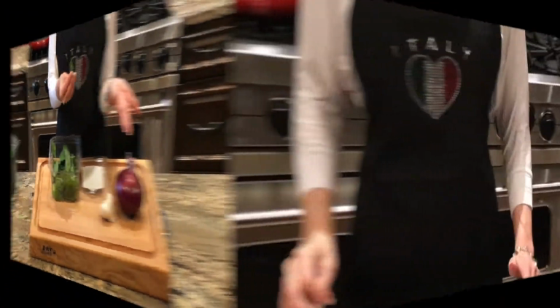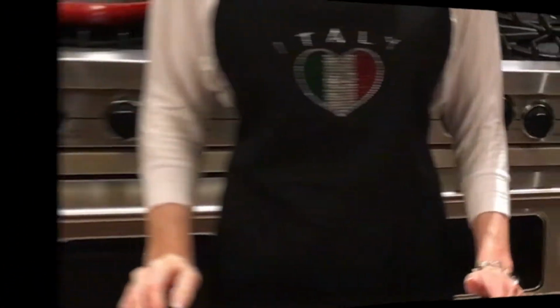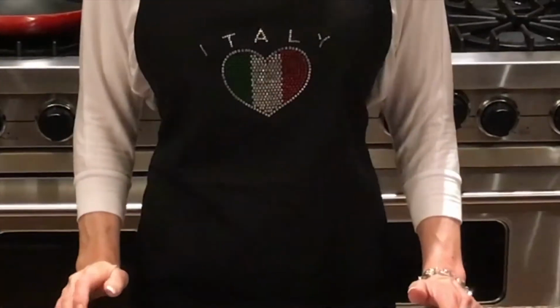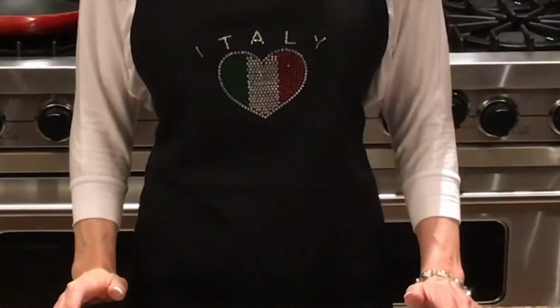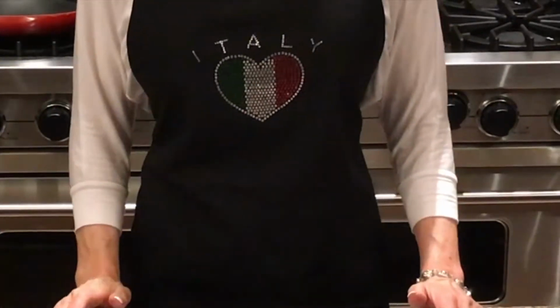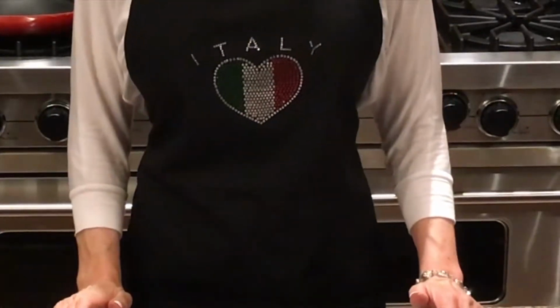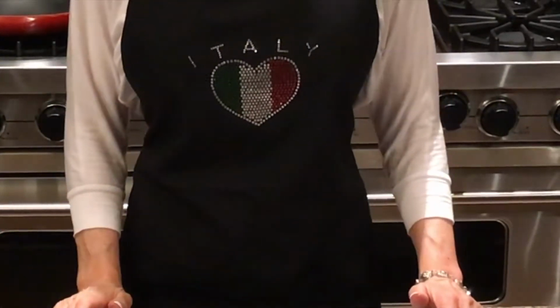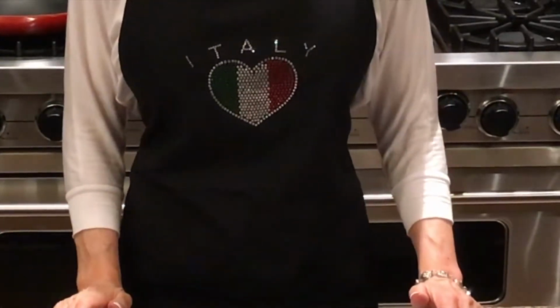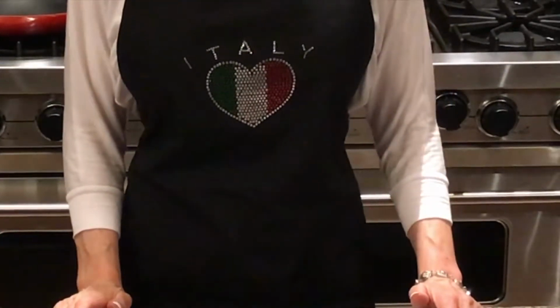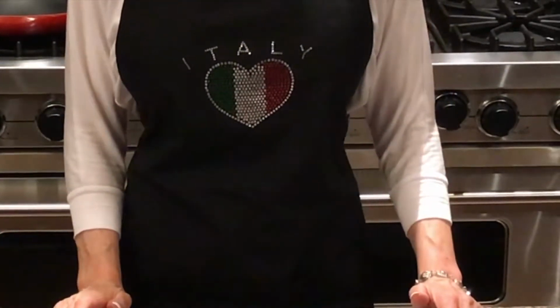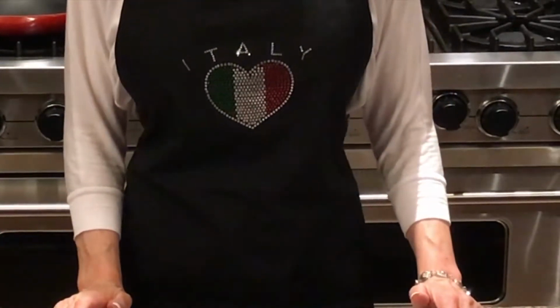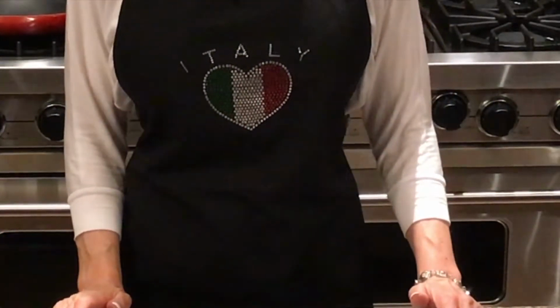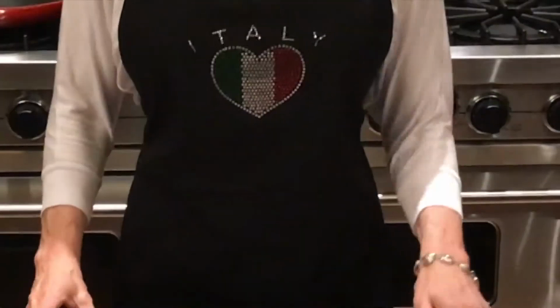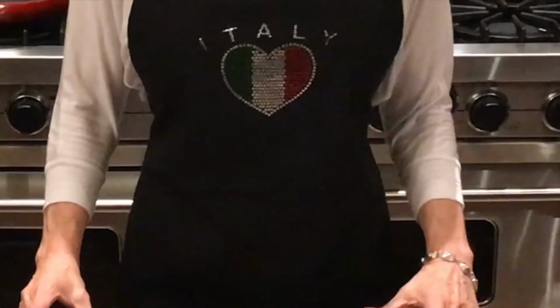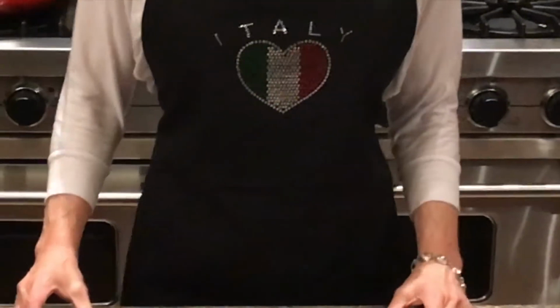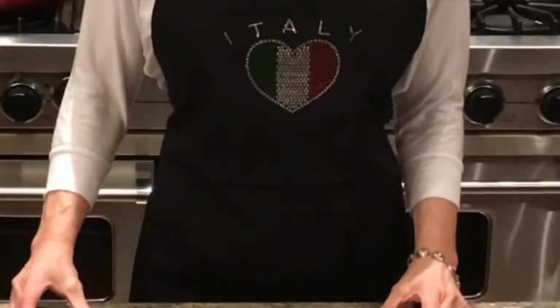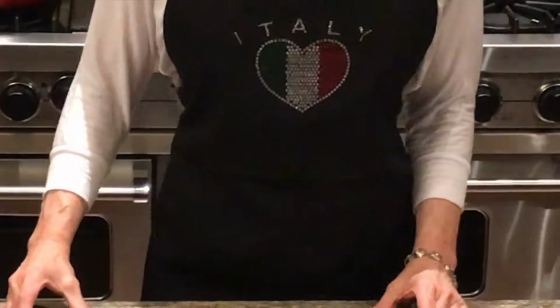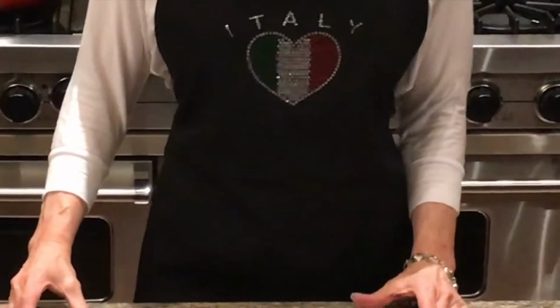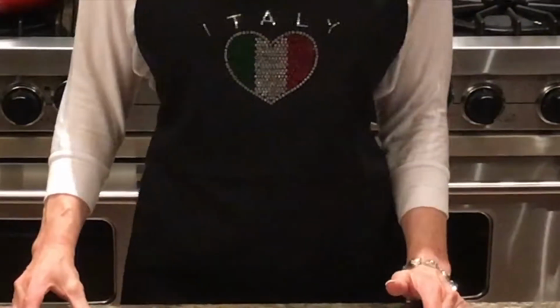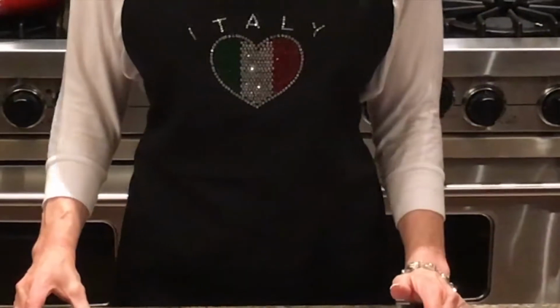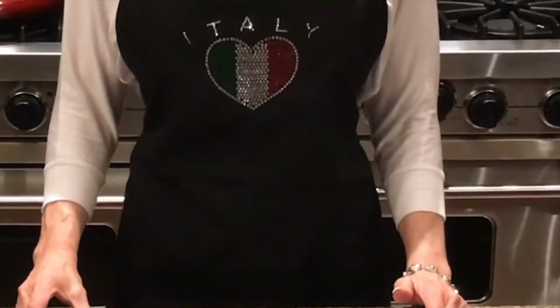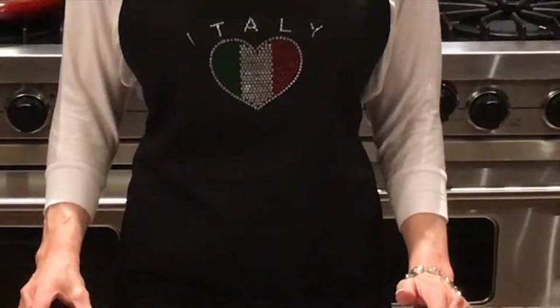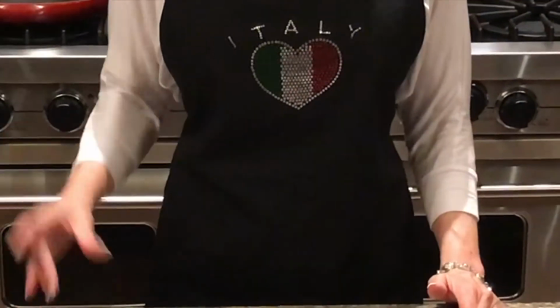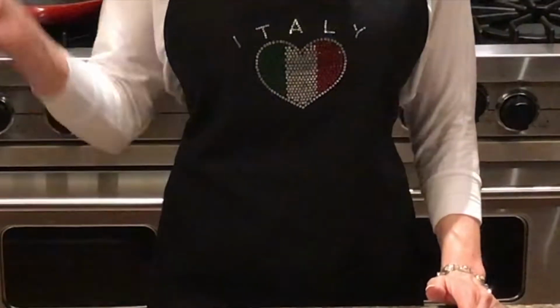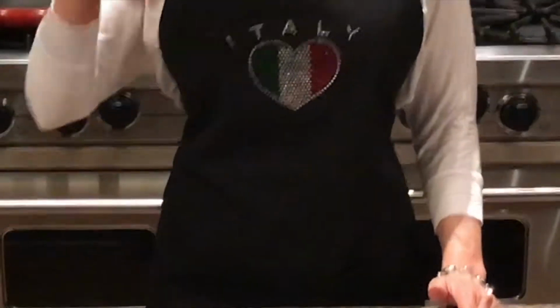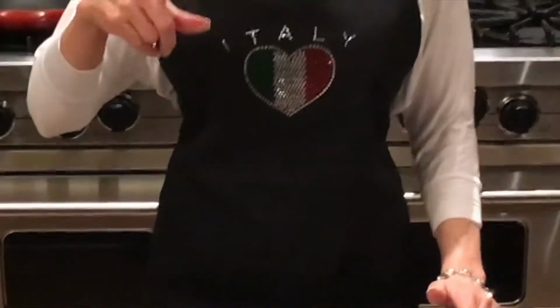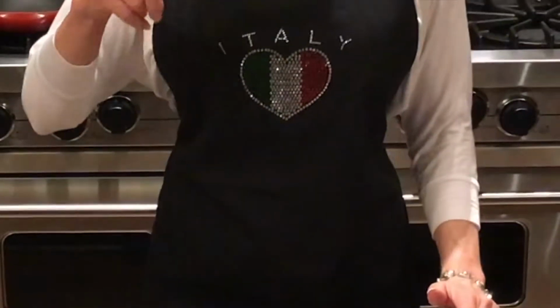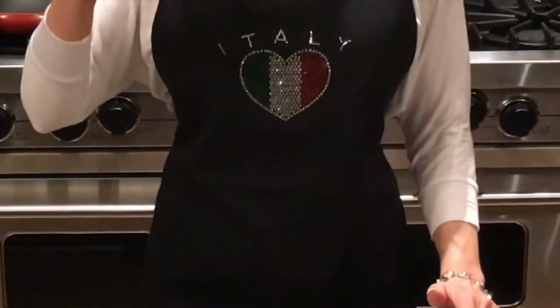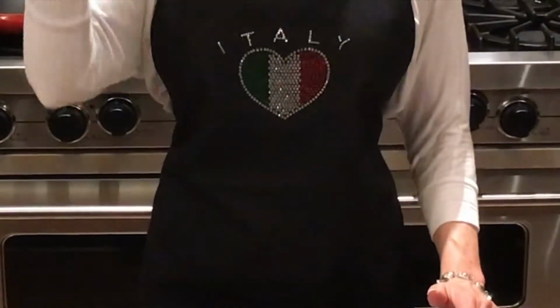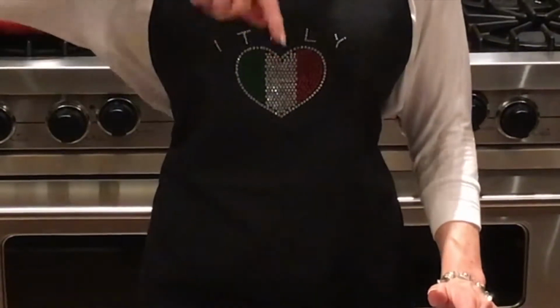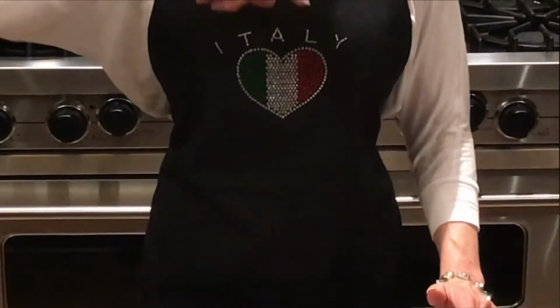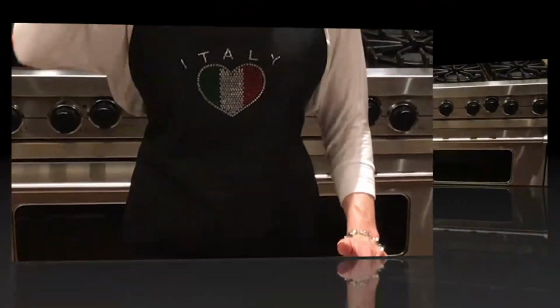I want to thank Hardcore Italians for sending me this apron — I absolutely love it. If any of you want to check out their site, the link is below.